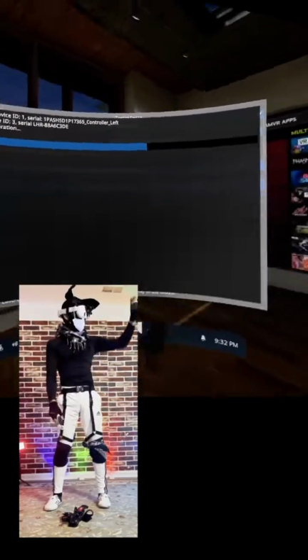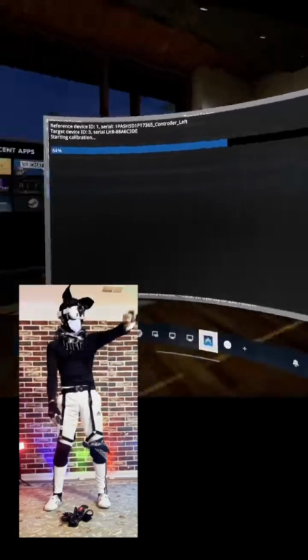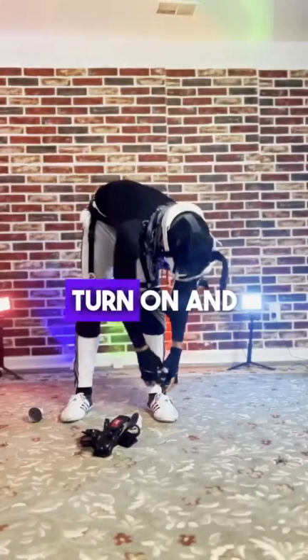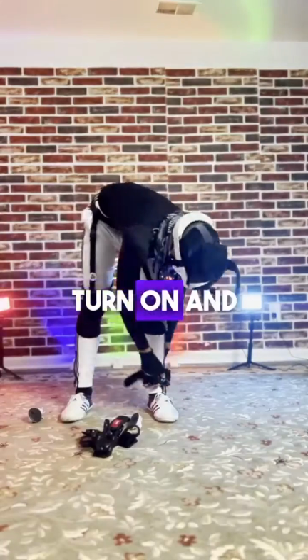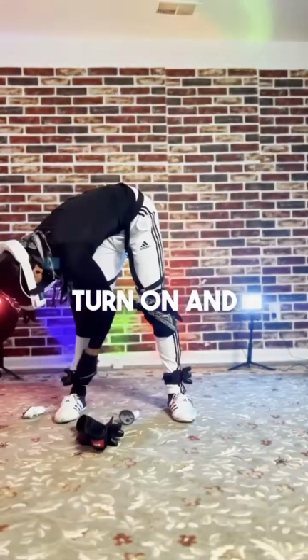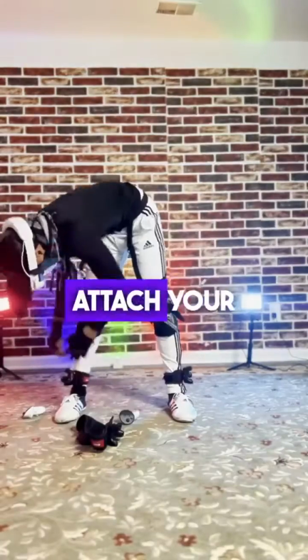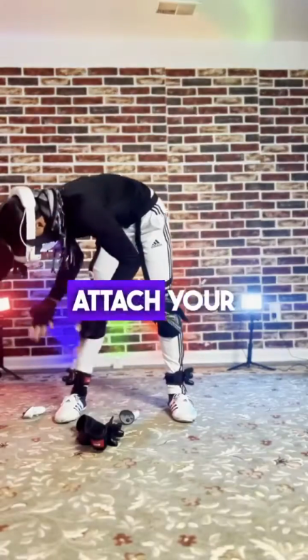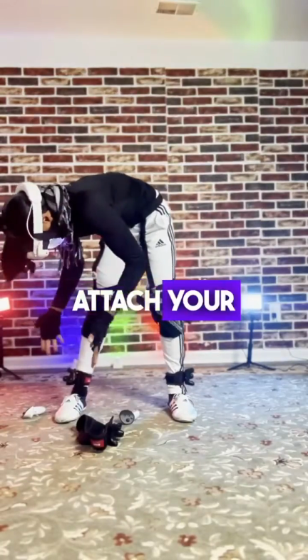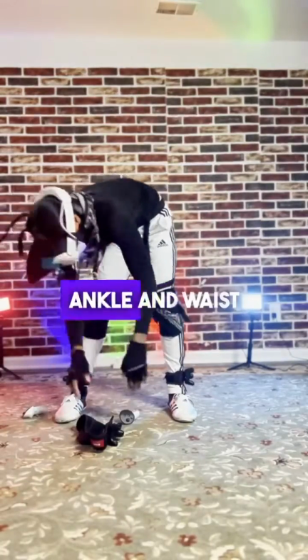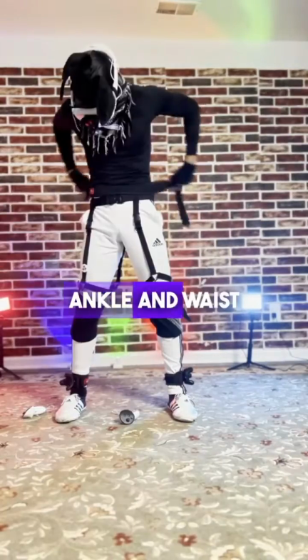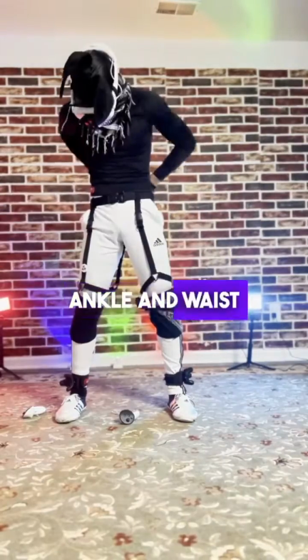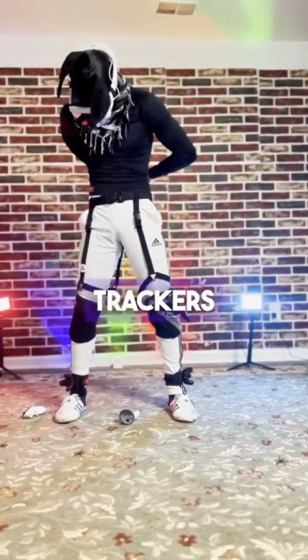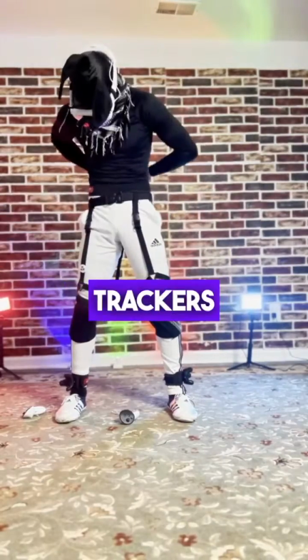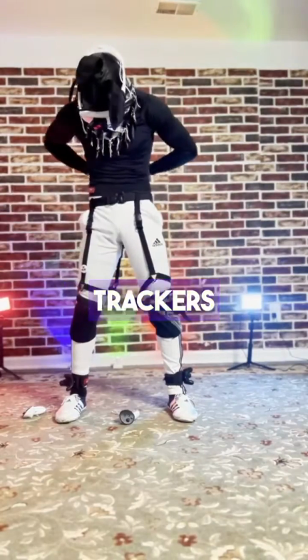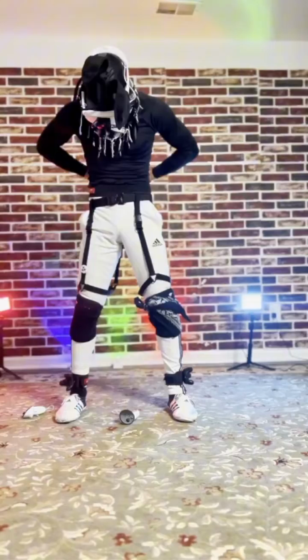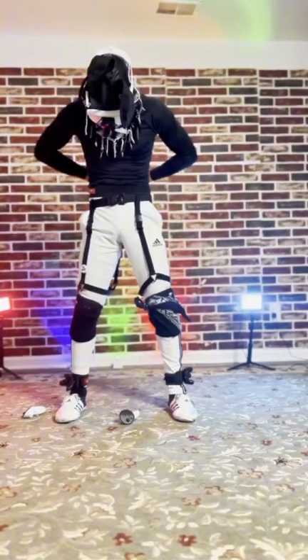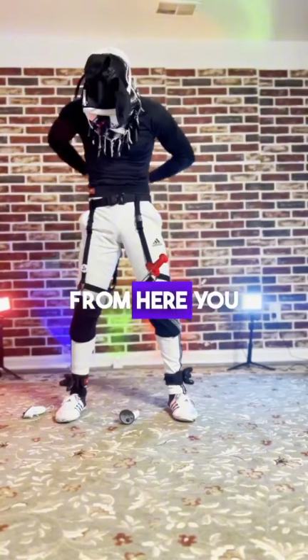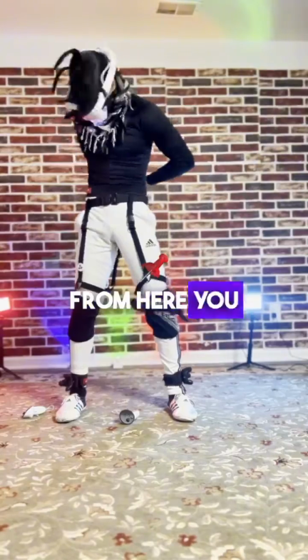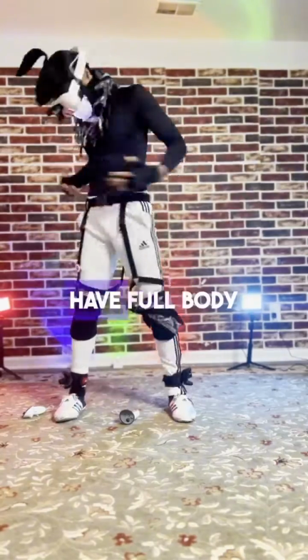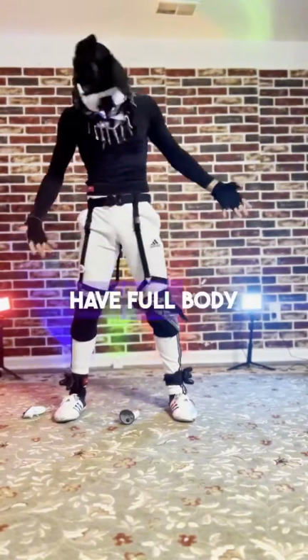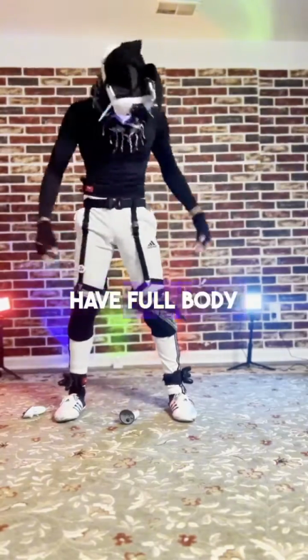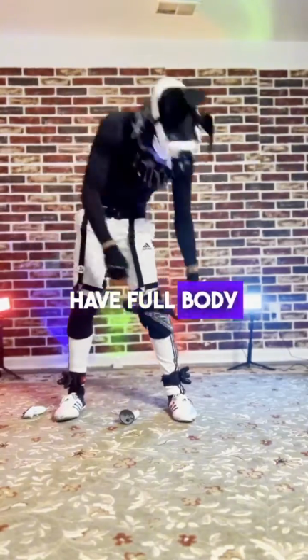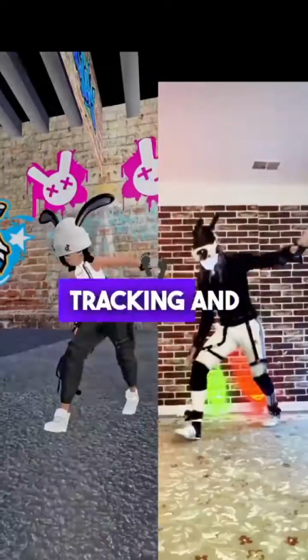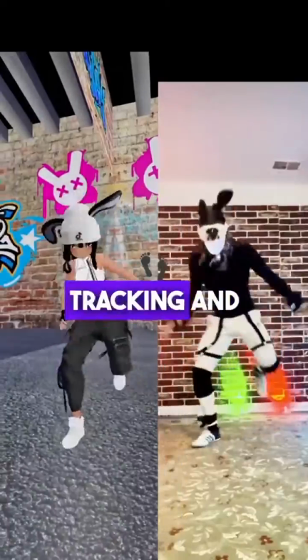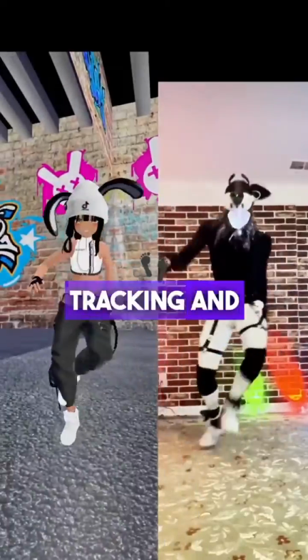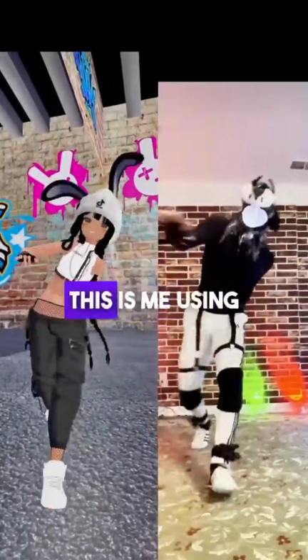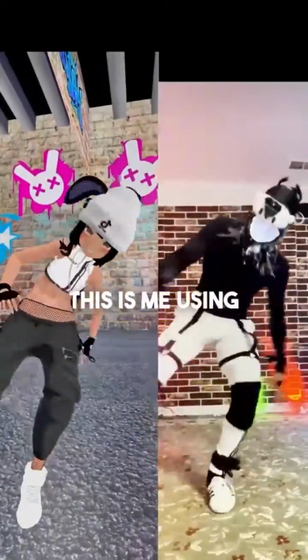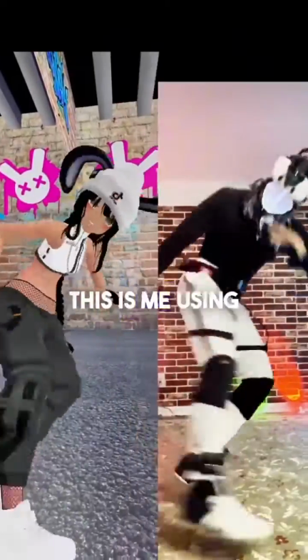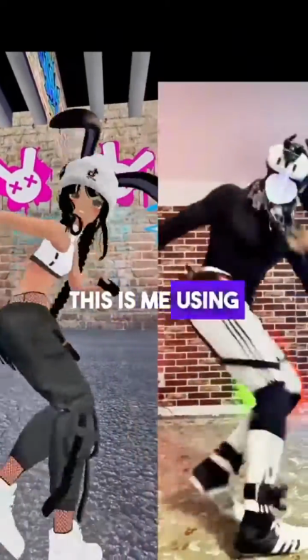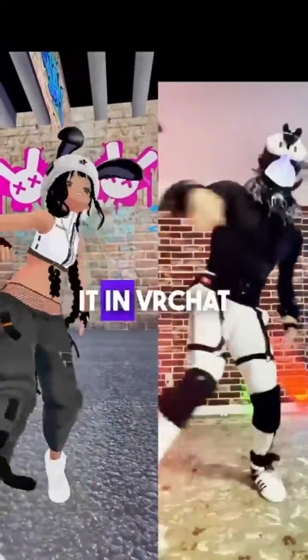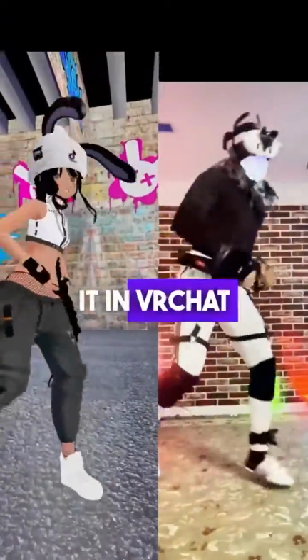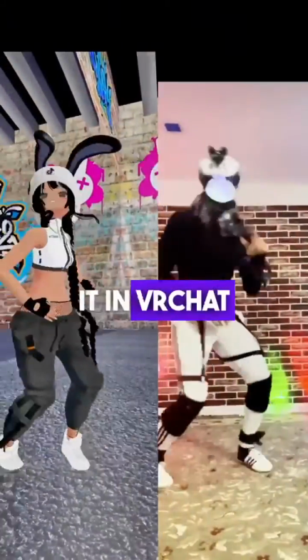Turn on and attach your ankle and waist trackers. From here you have full body tracking, and this is me using it in VRChat.